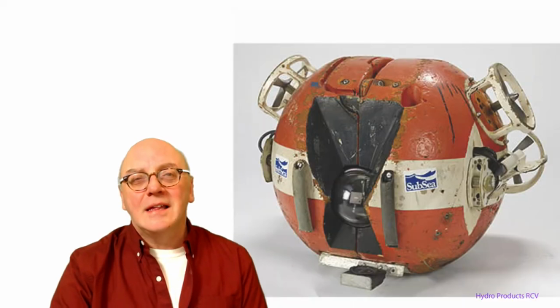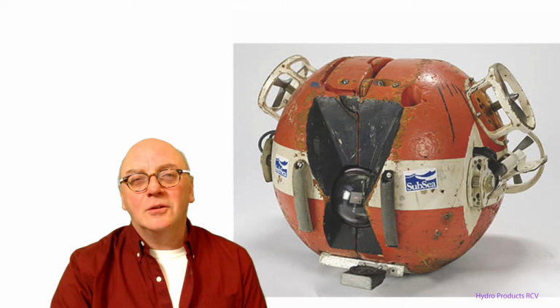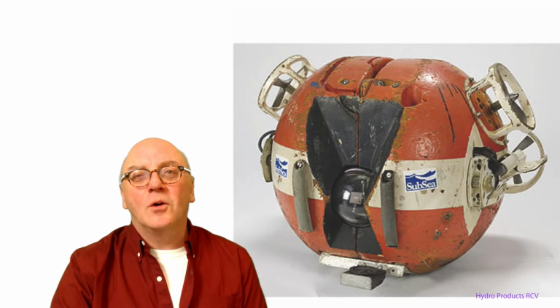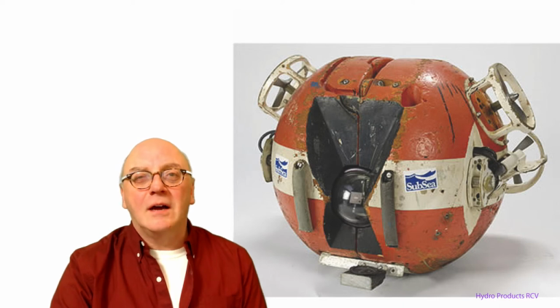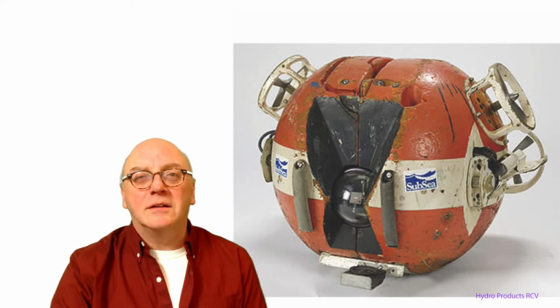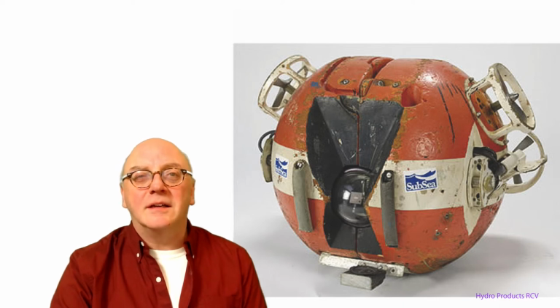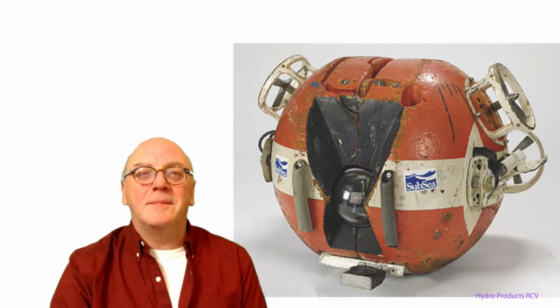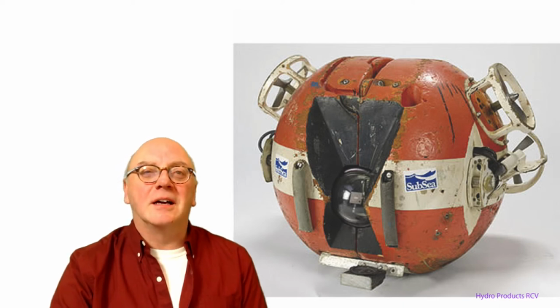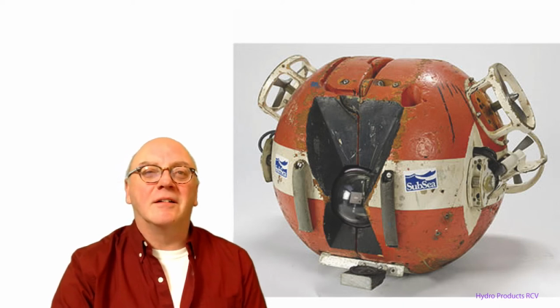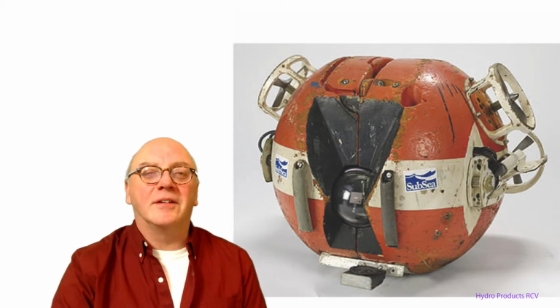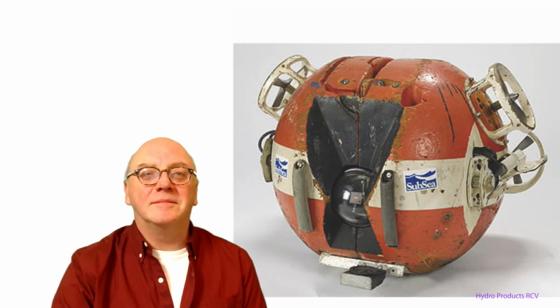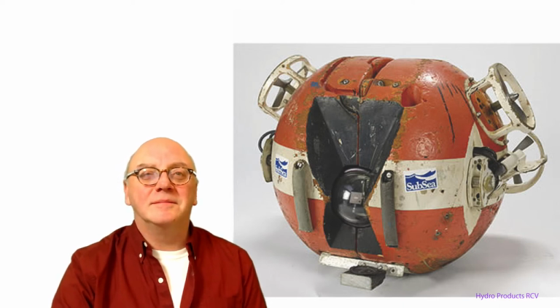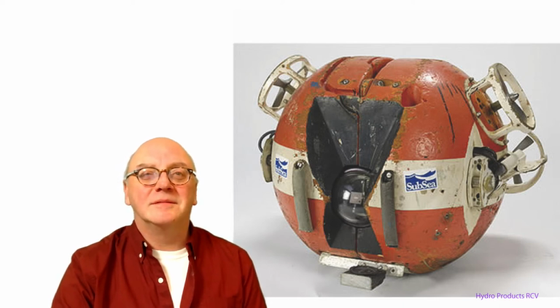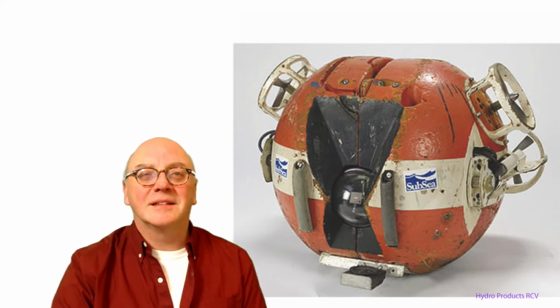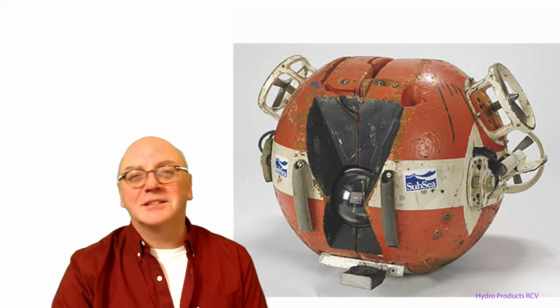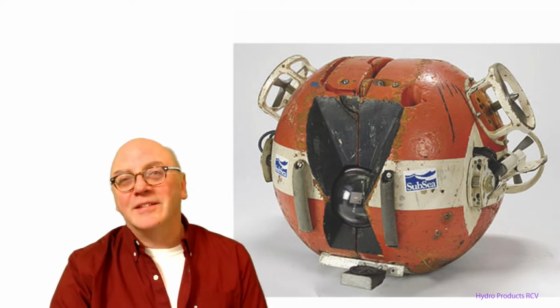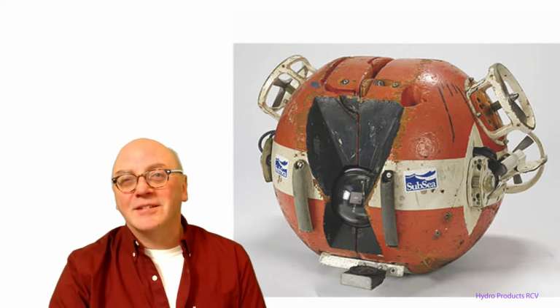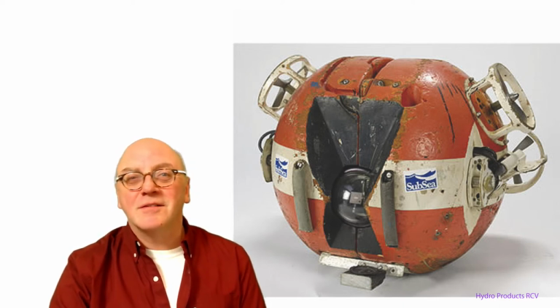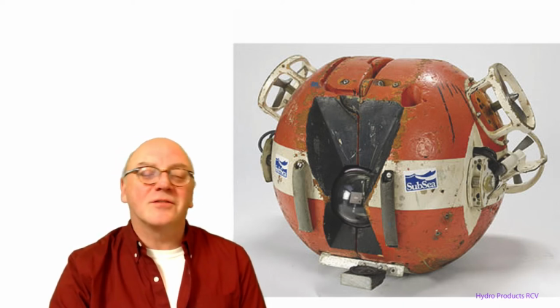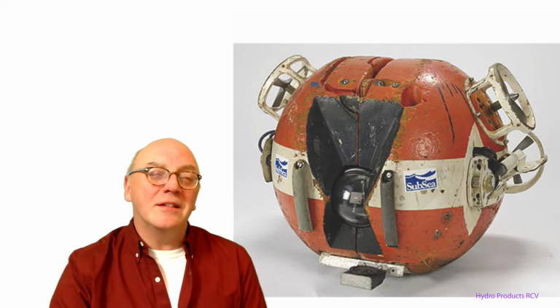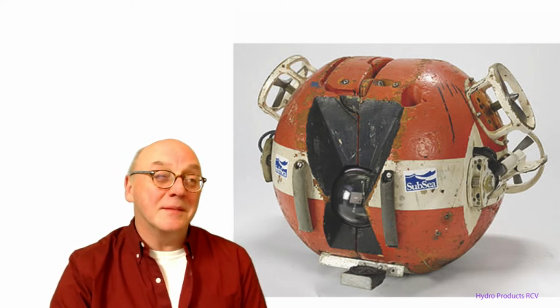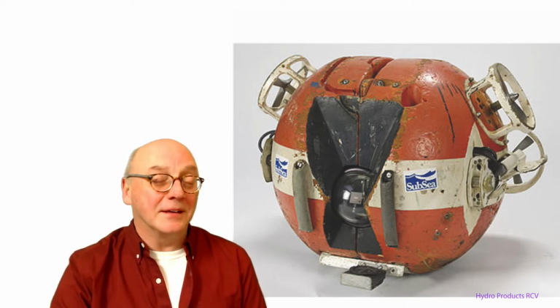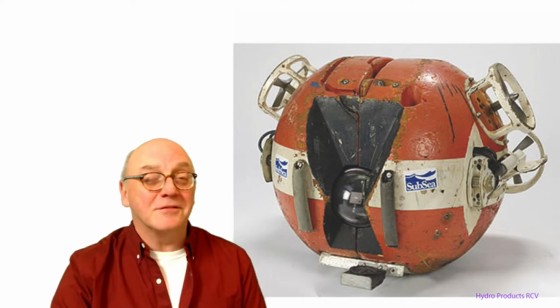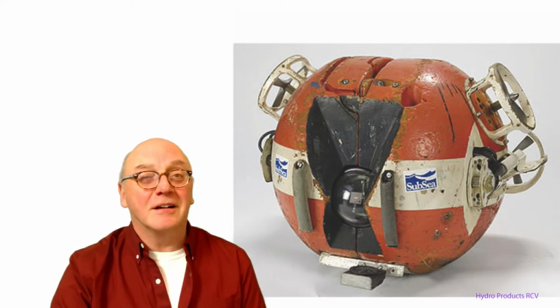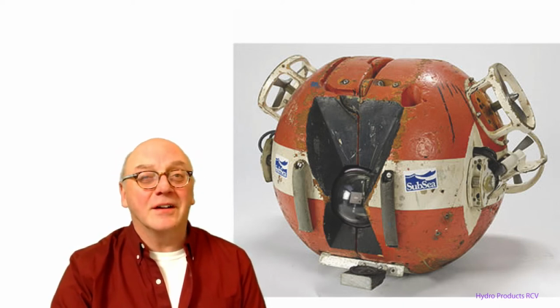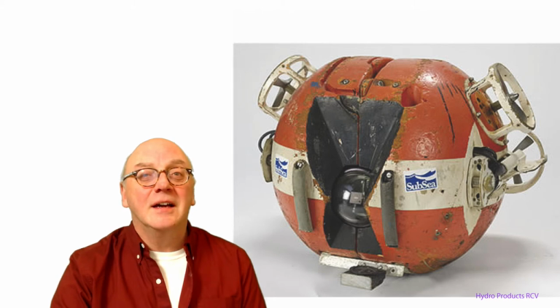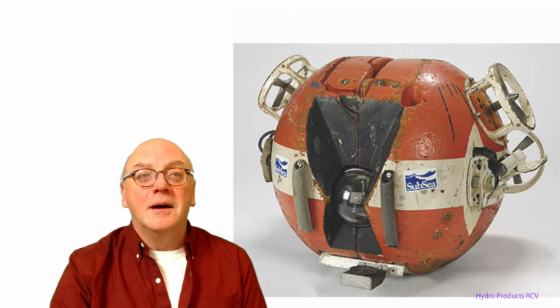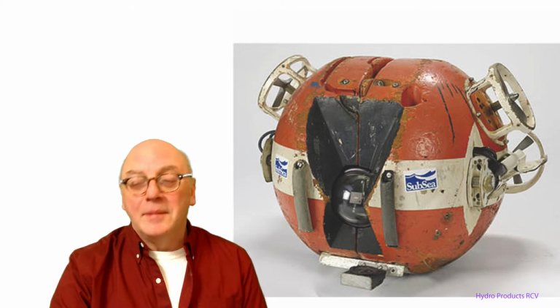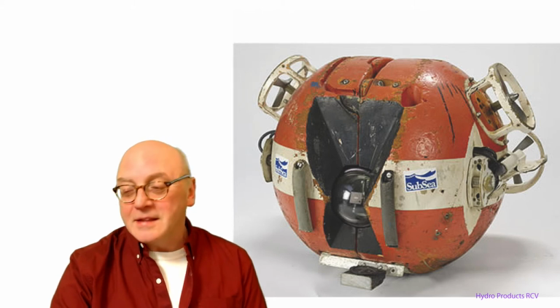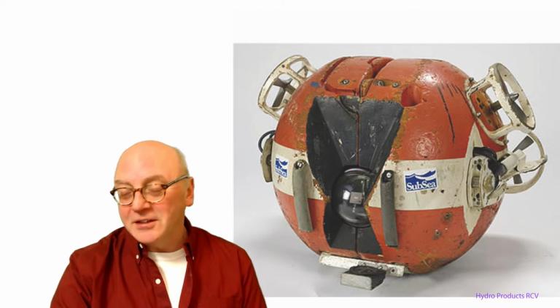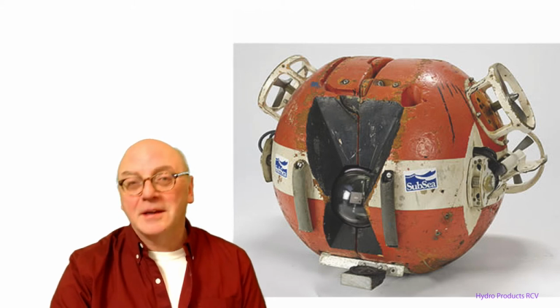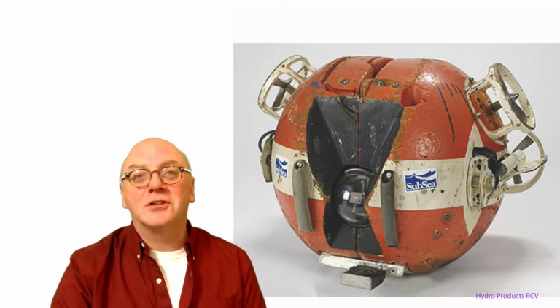Let's look more closely at a typical ROV. Actually, there's no such thing as a typical electric ROV, but let's give it our best shot.